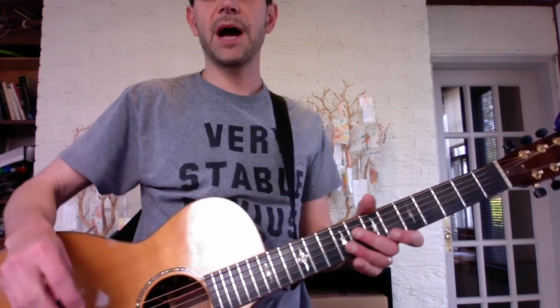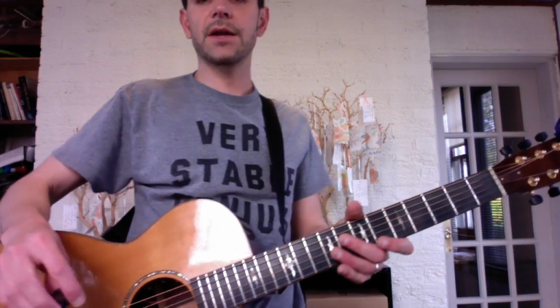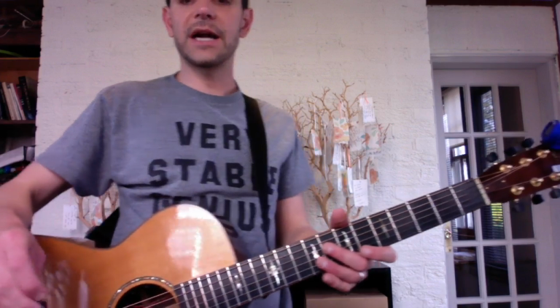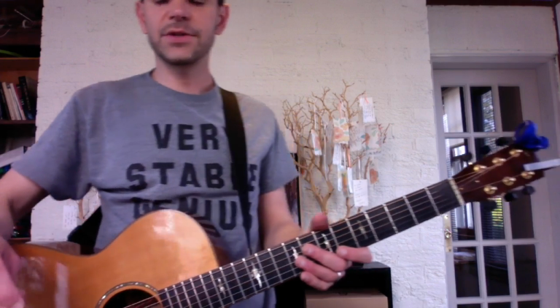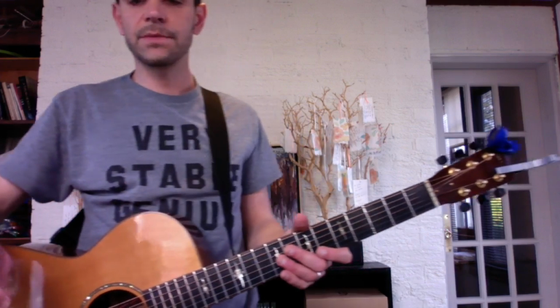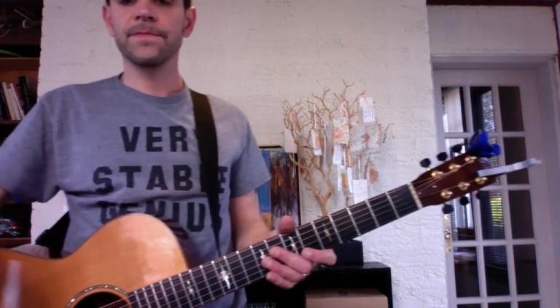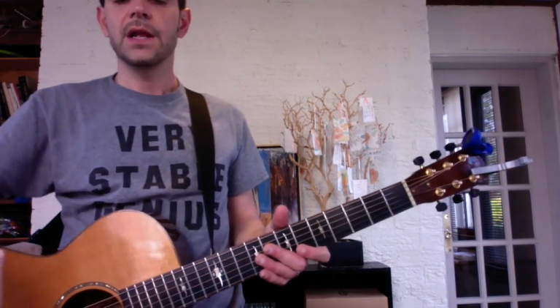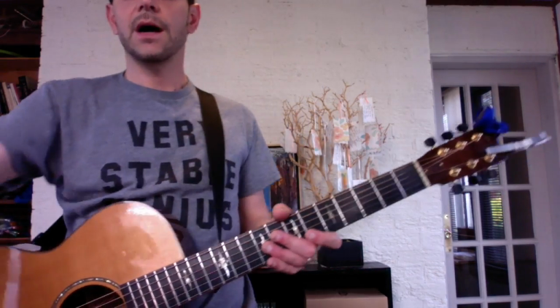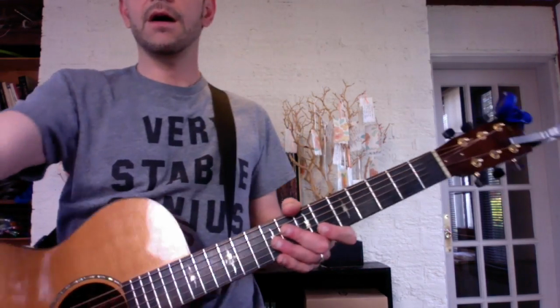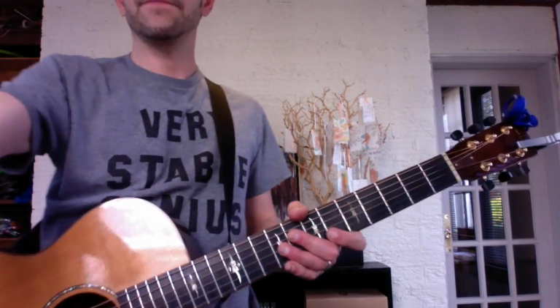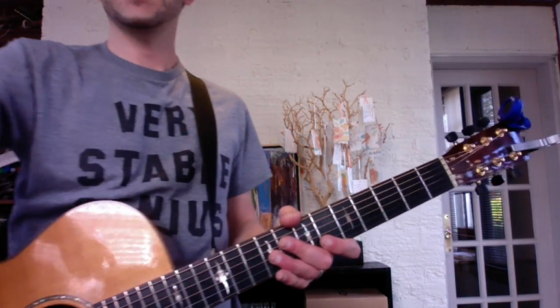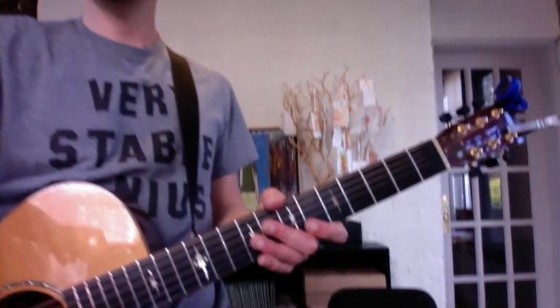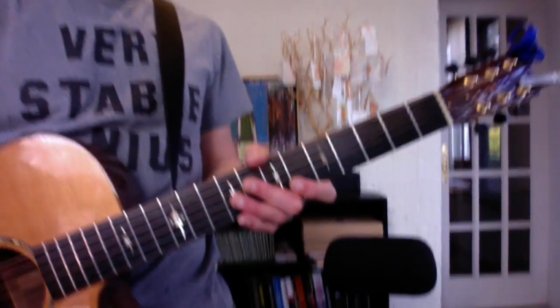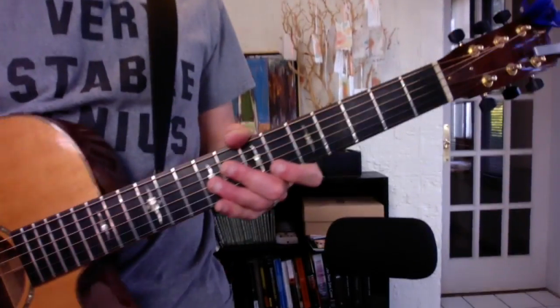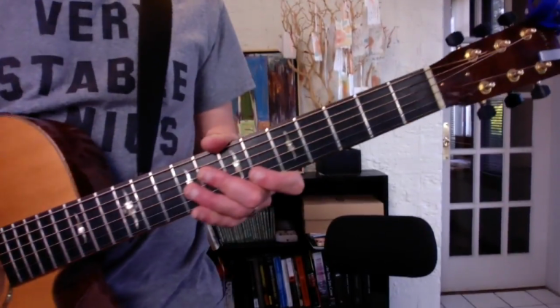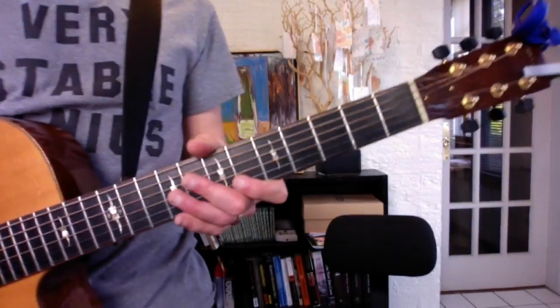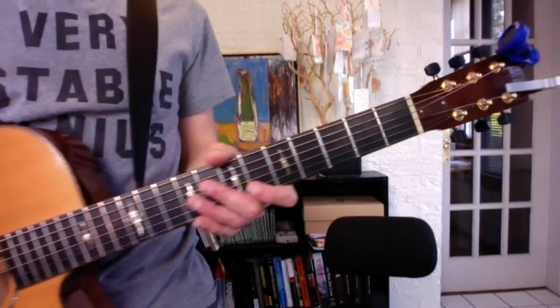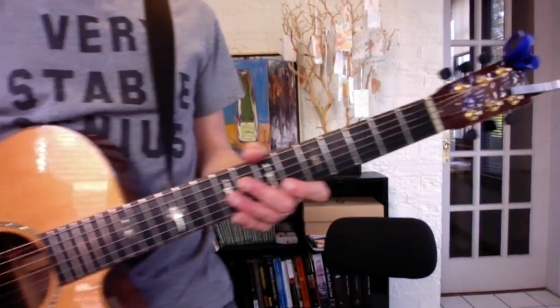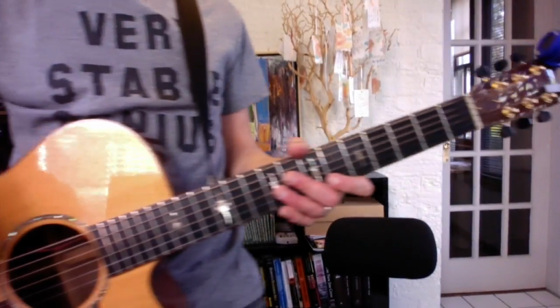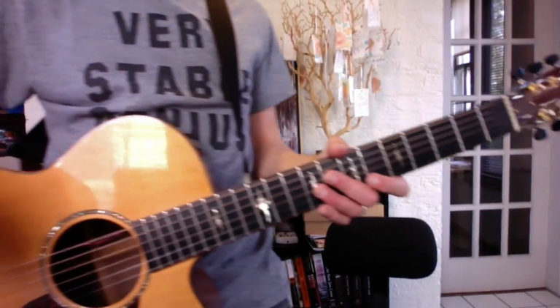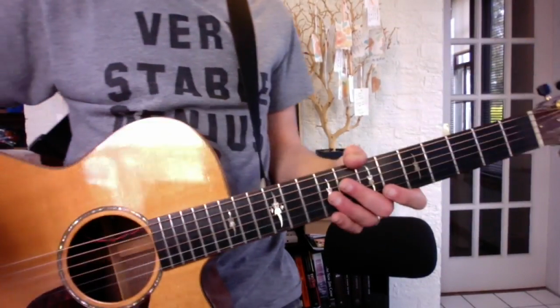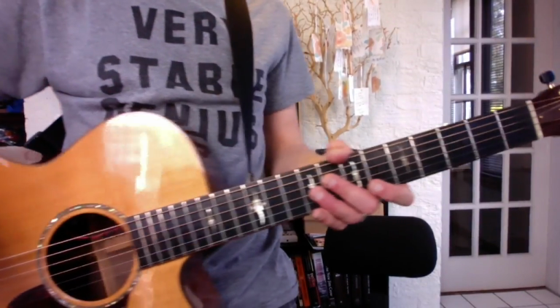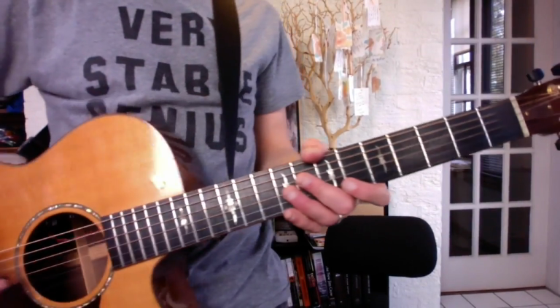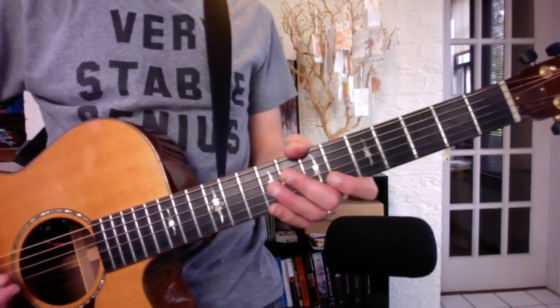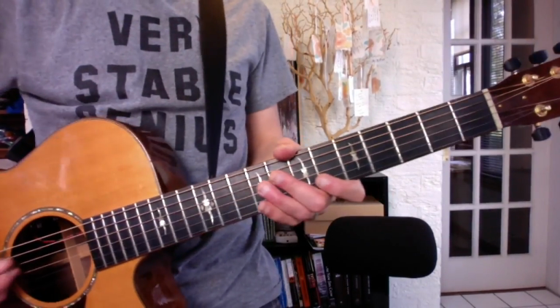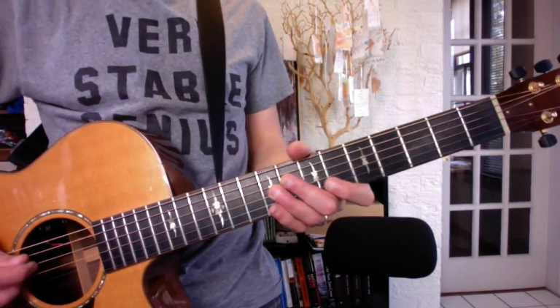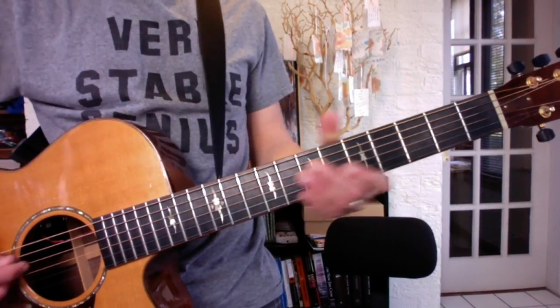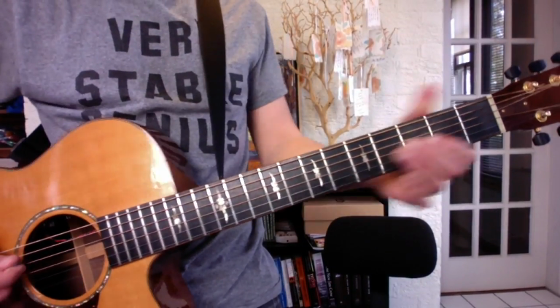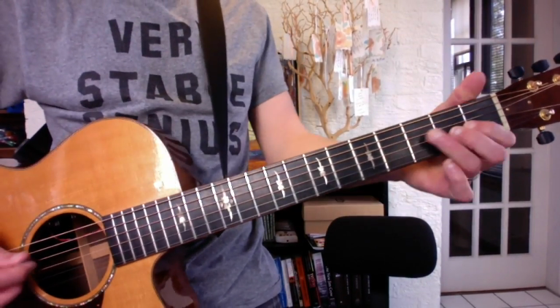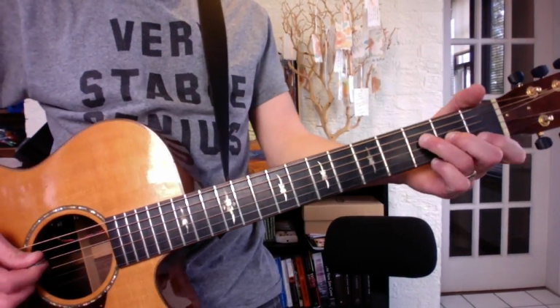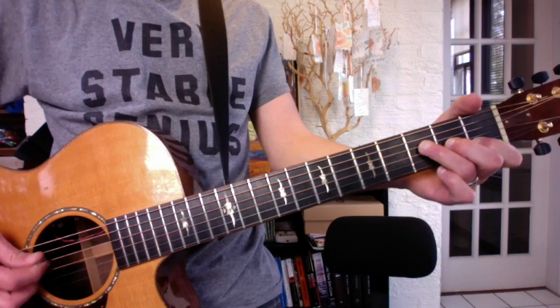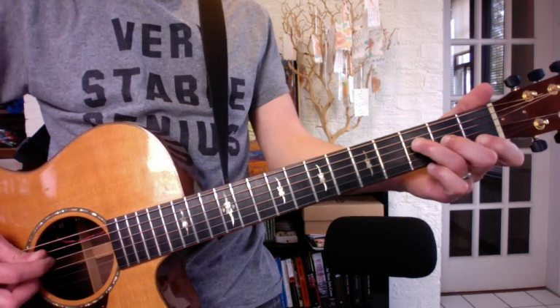All right, dude, here is the new part to Dire Maker. Okay, so you're finishing the last round of the verse.